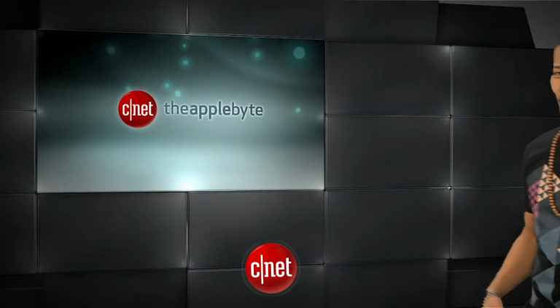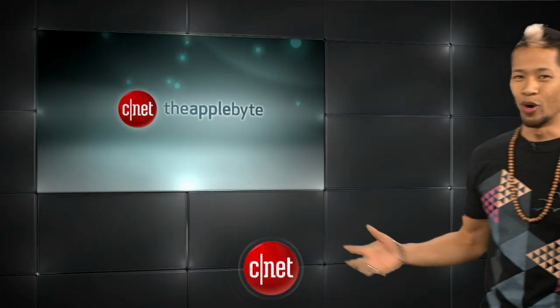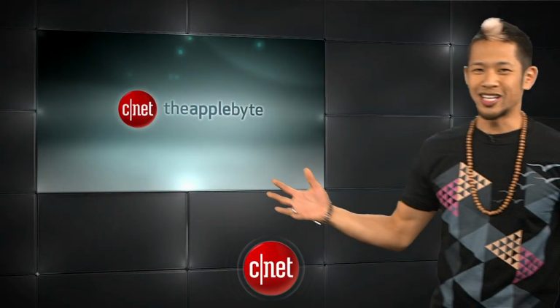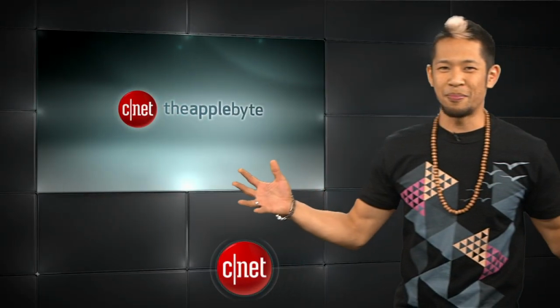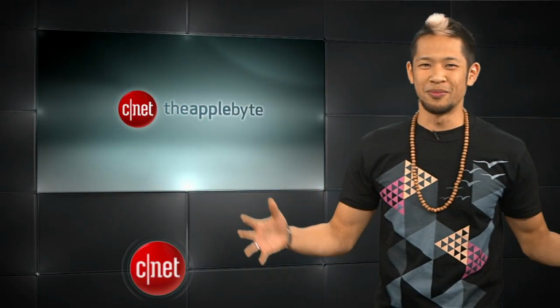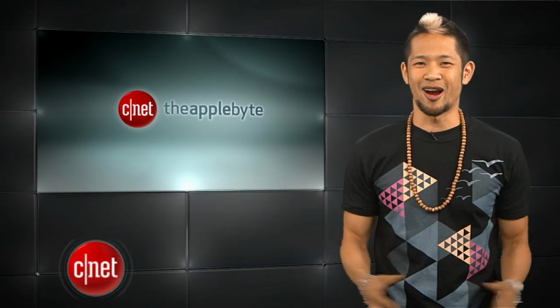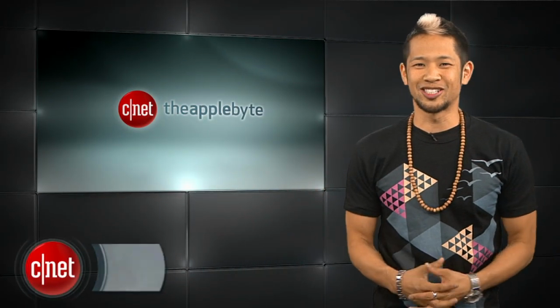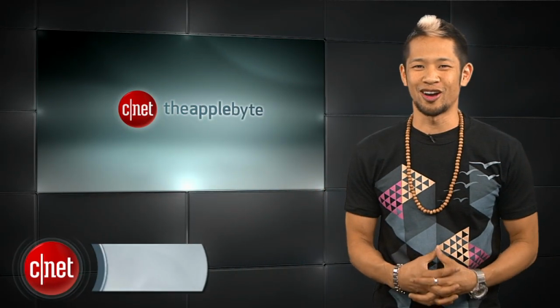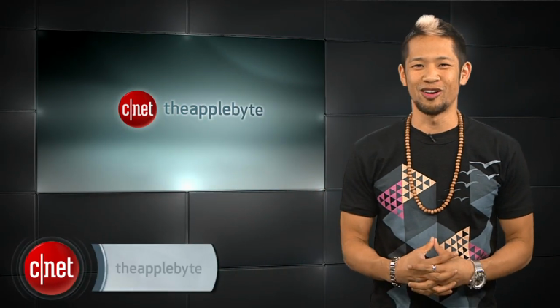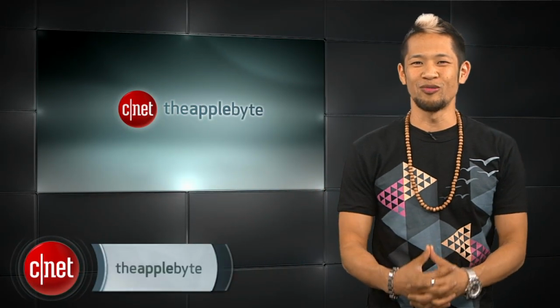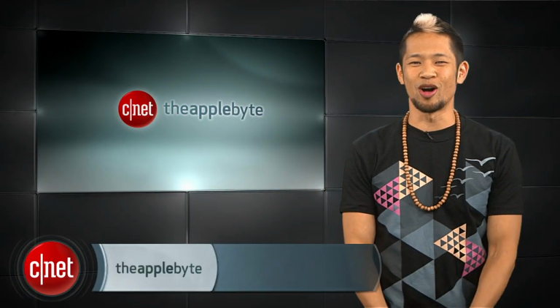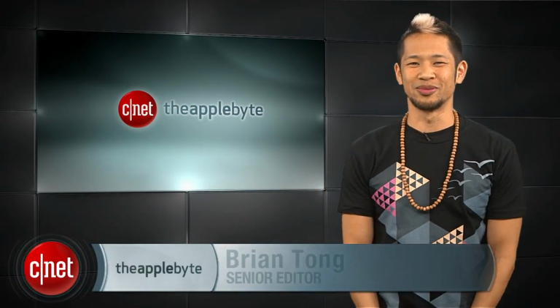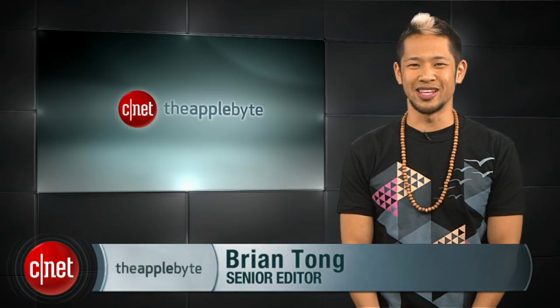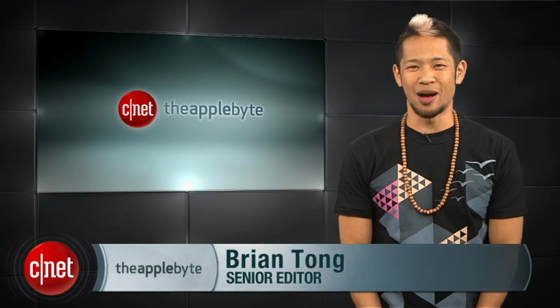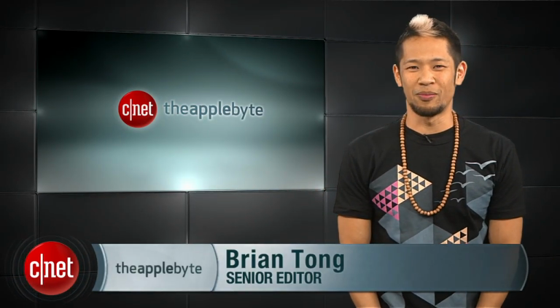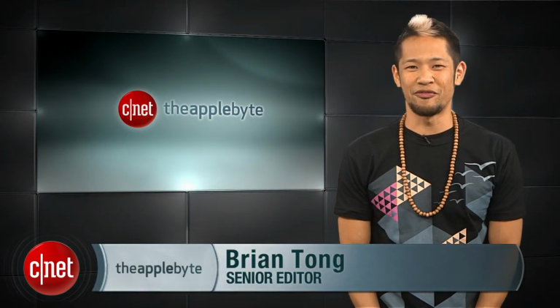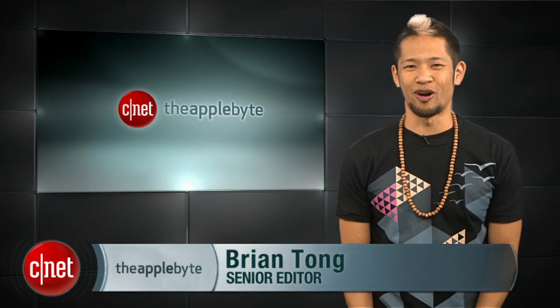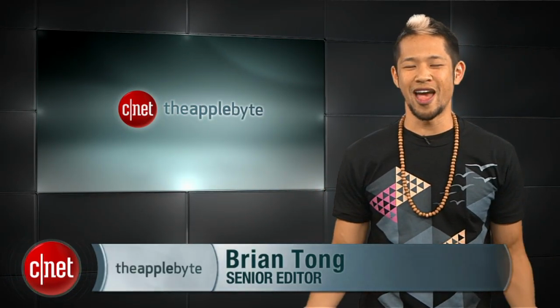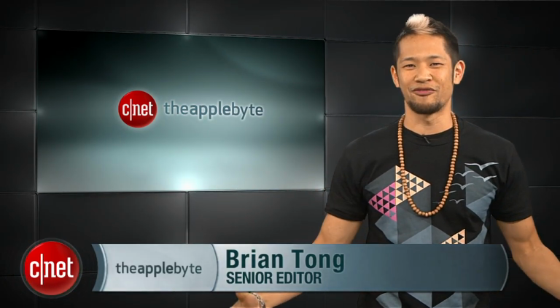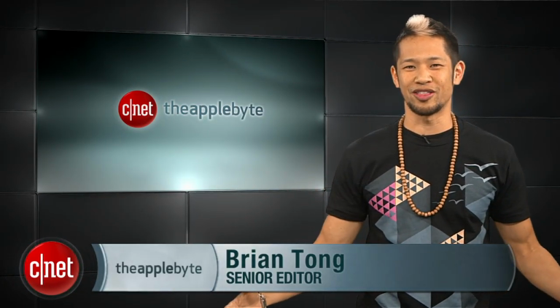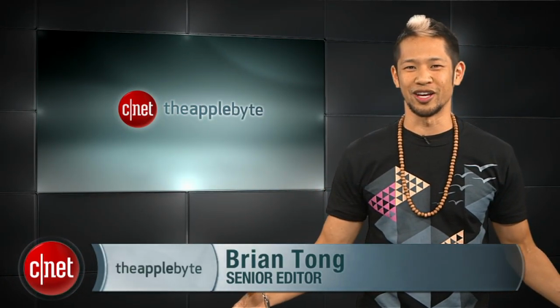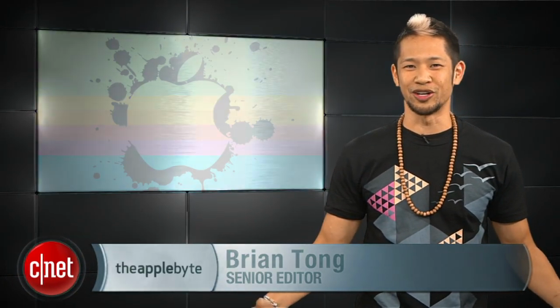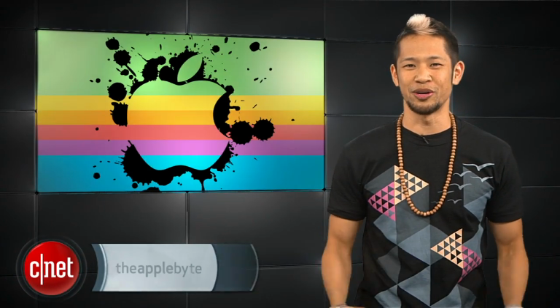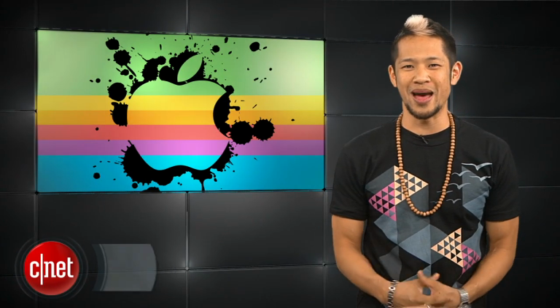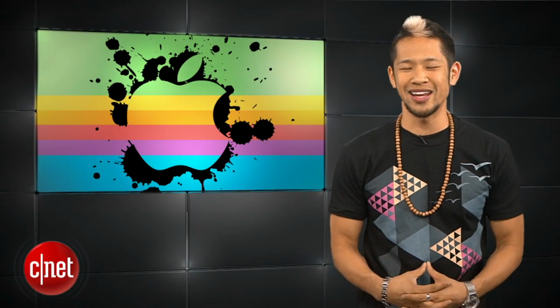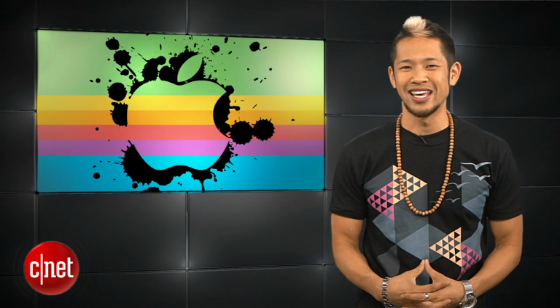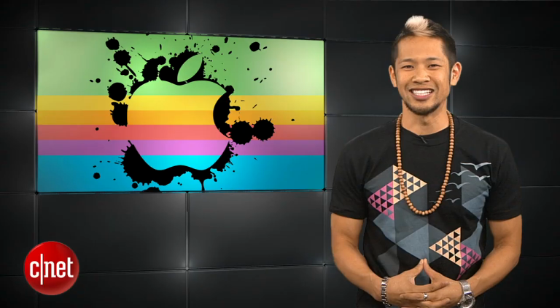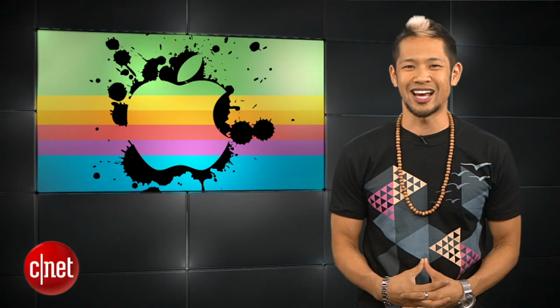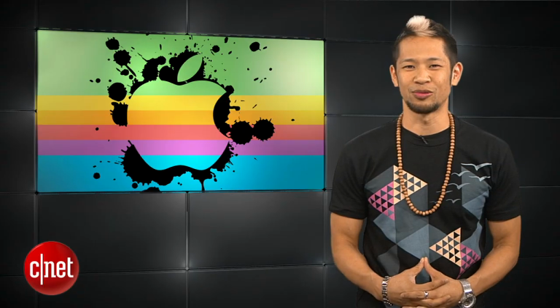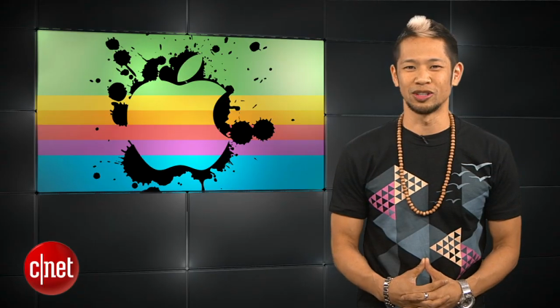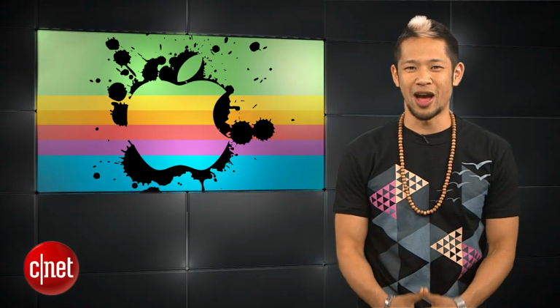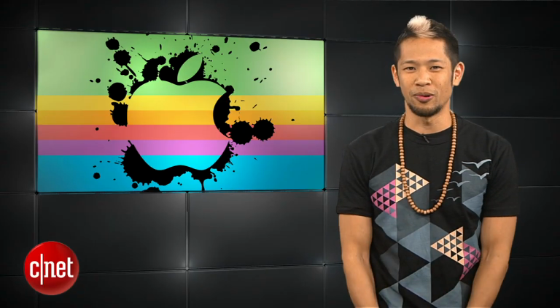What's happening? Brian Tong here and welcome to the Apple Bite, for everything good and bad inside the world of Apple.